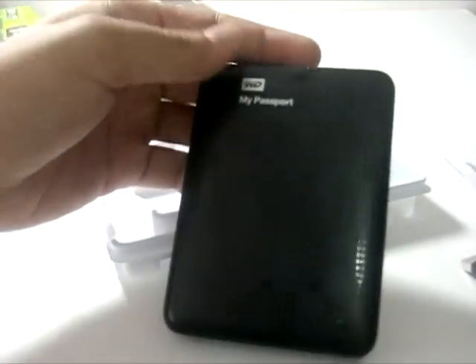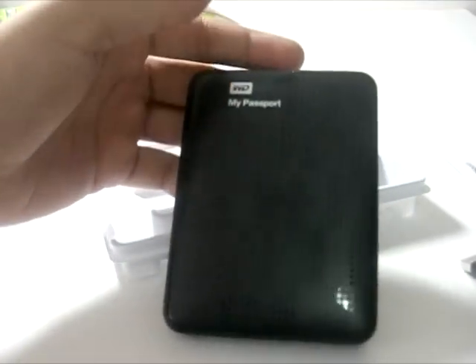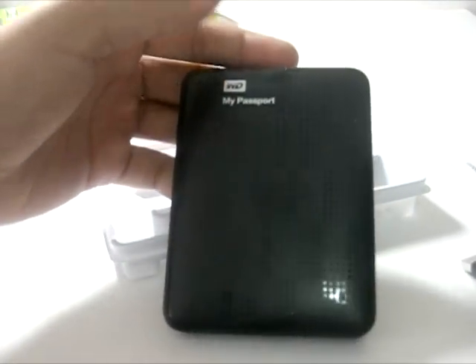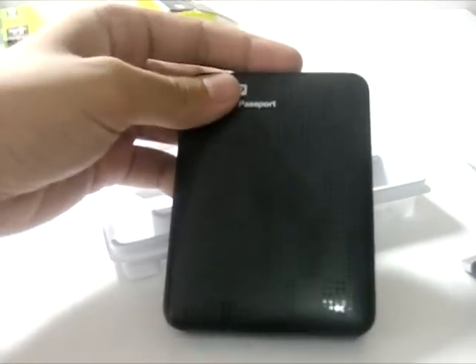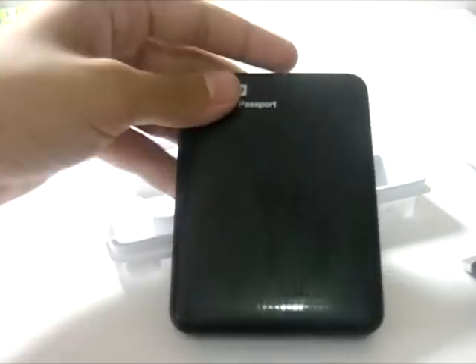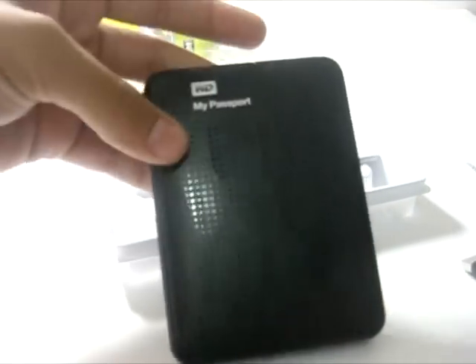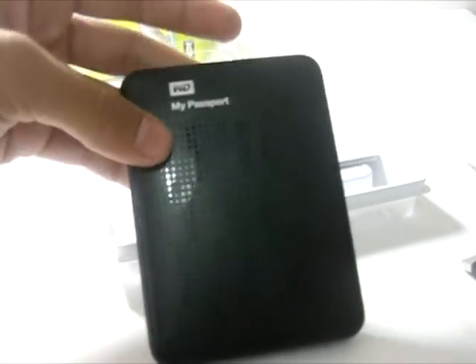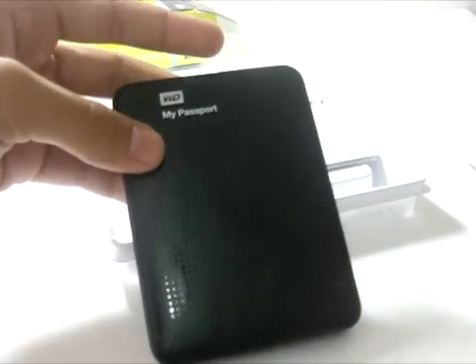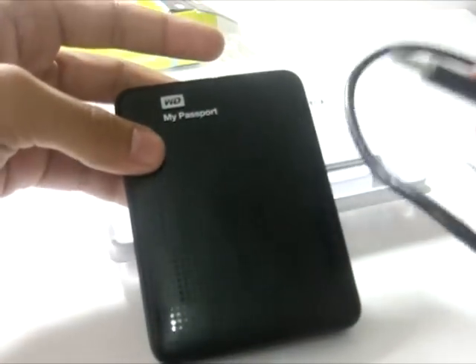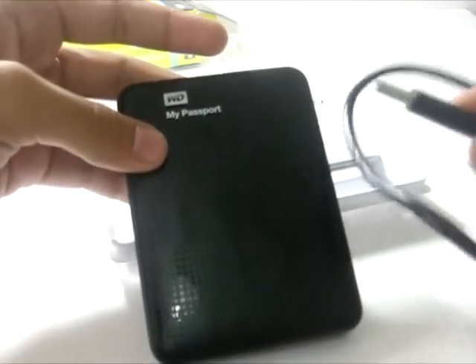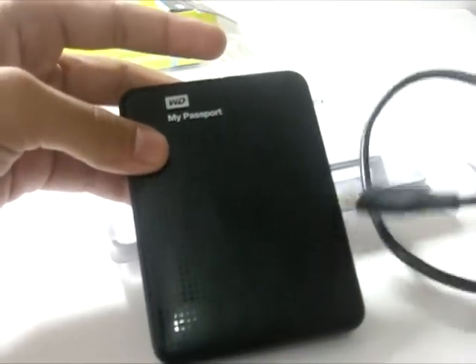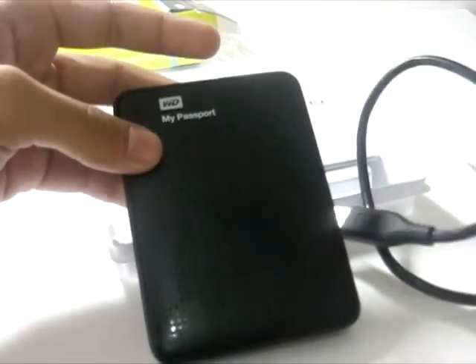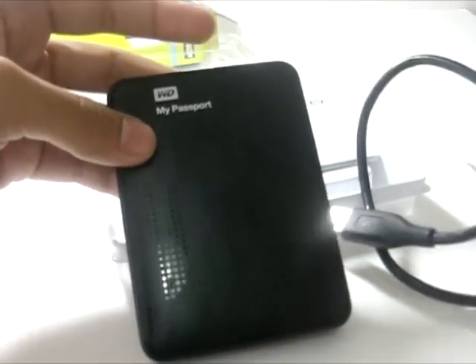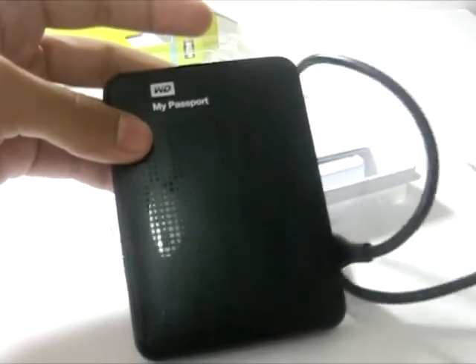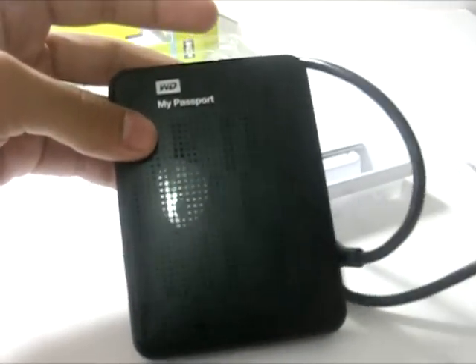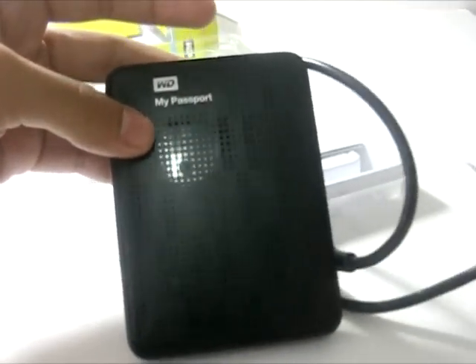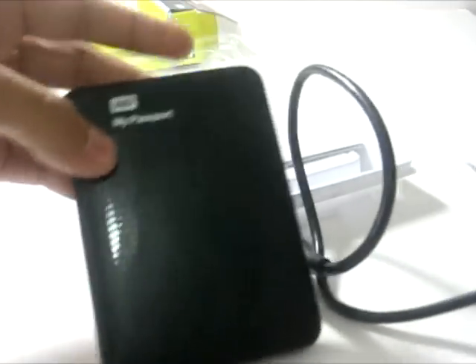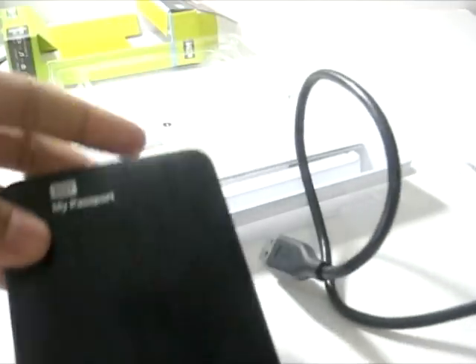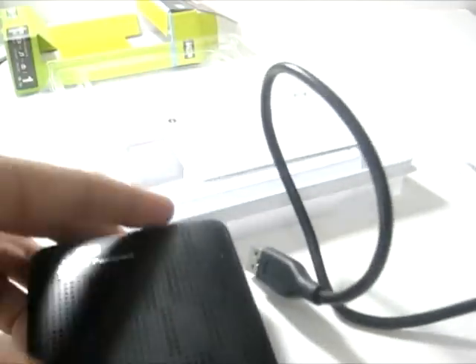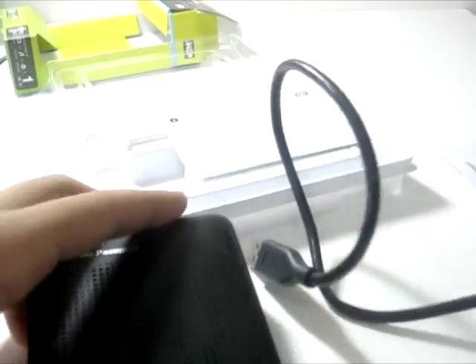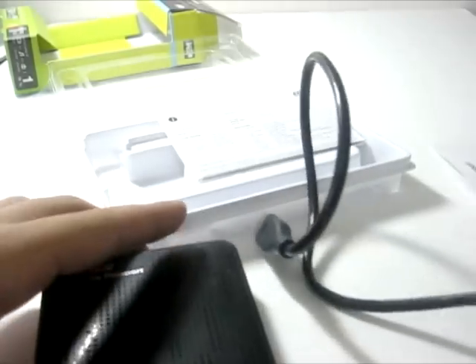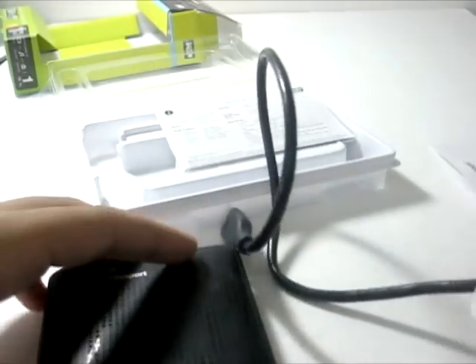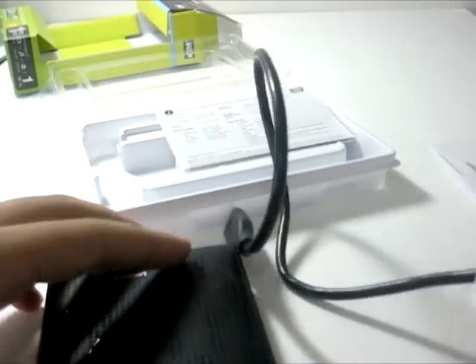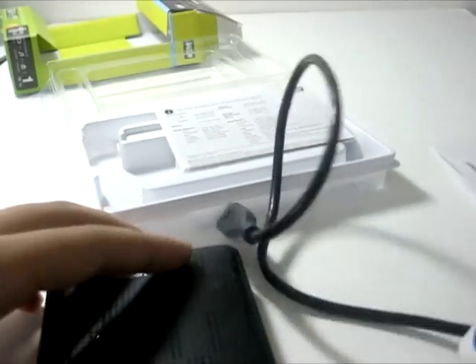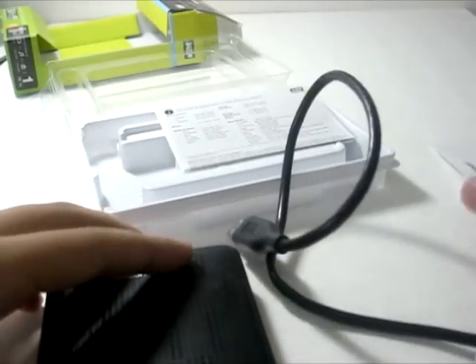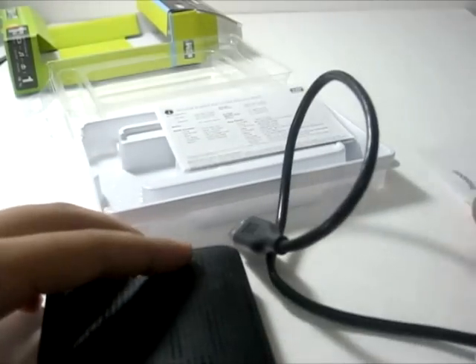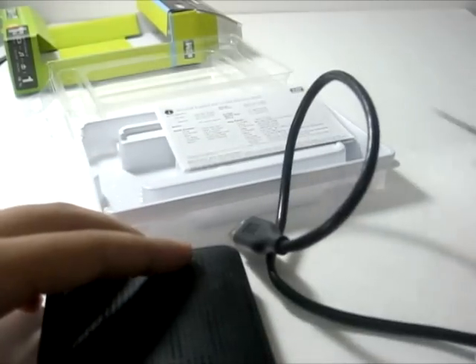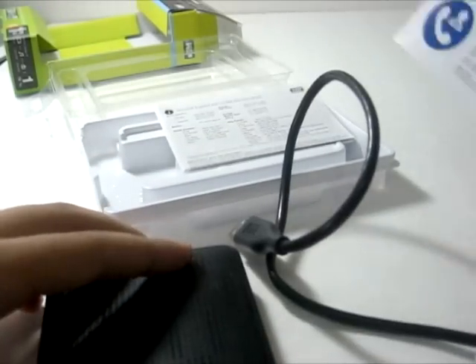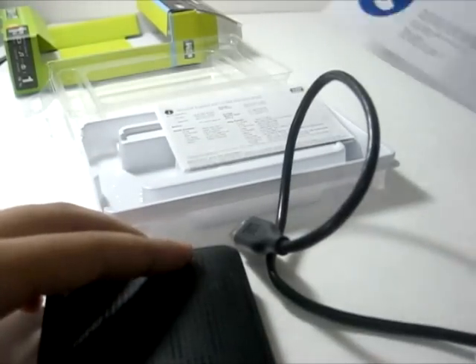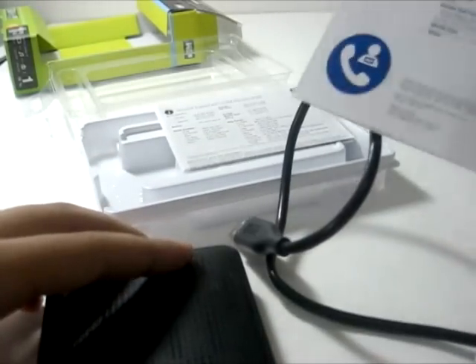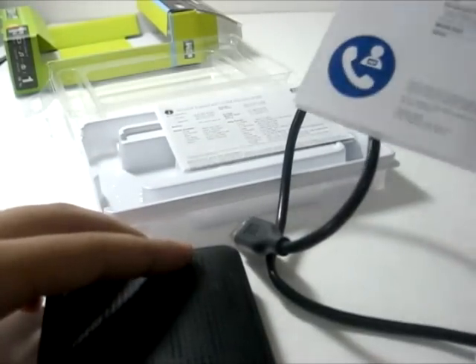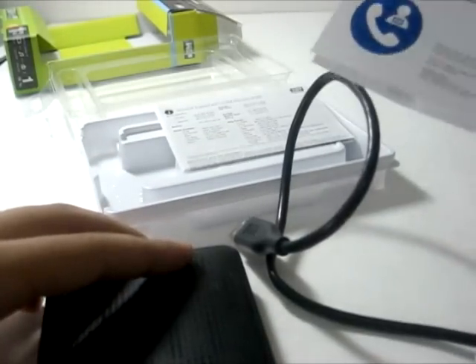This is the portable hard drive again. USB 3.0.